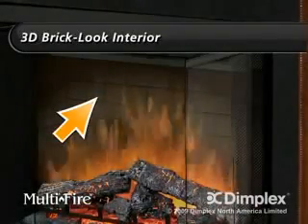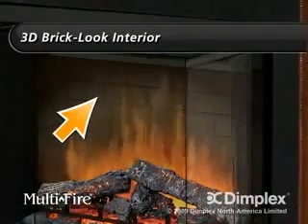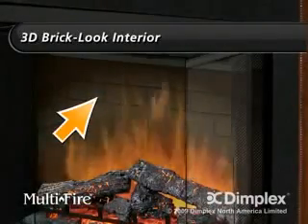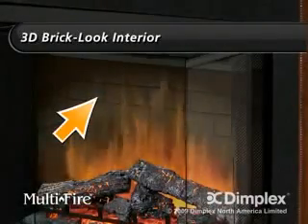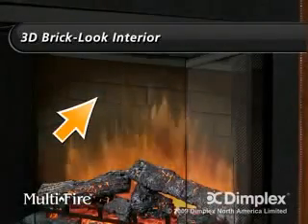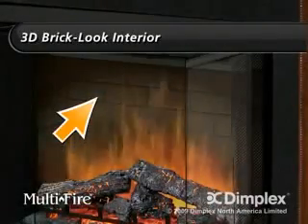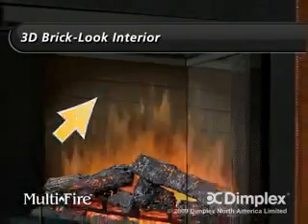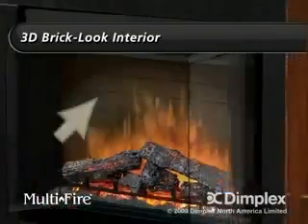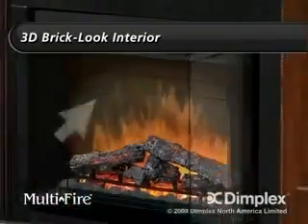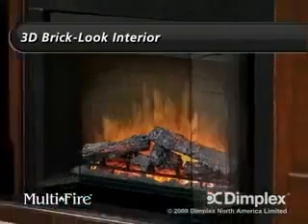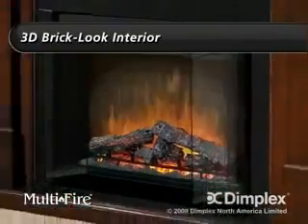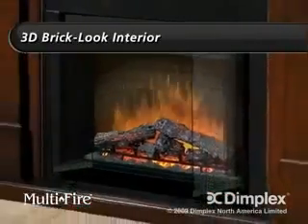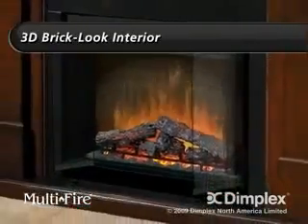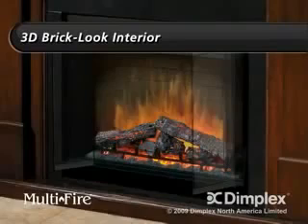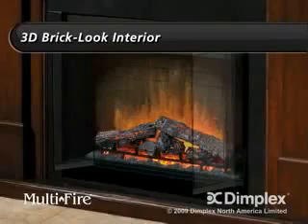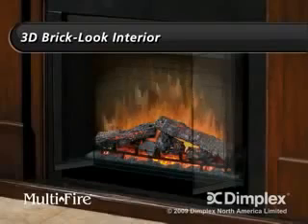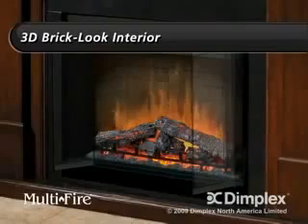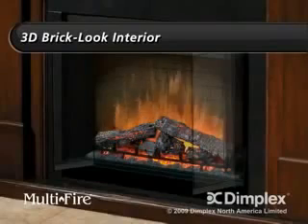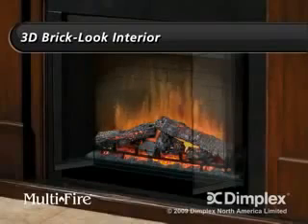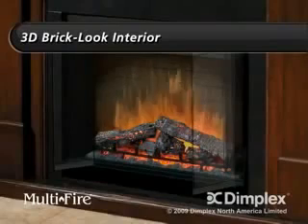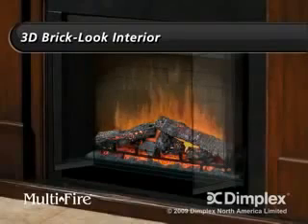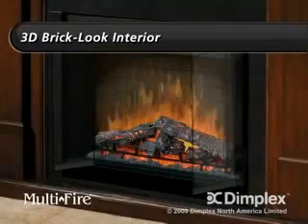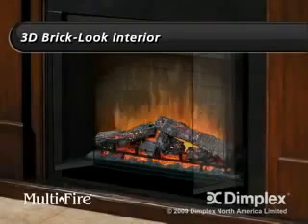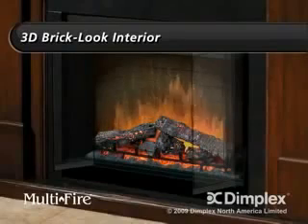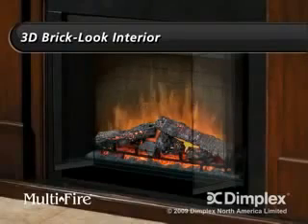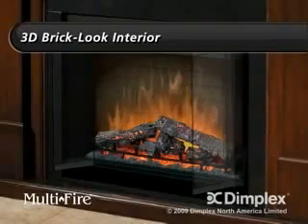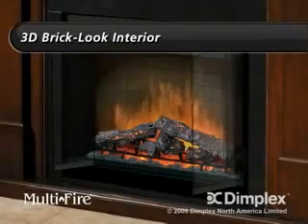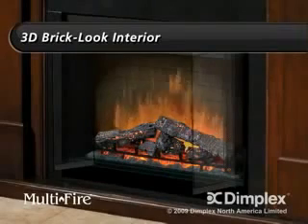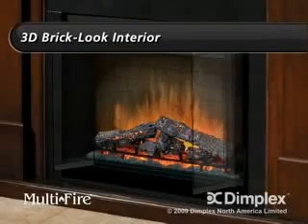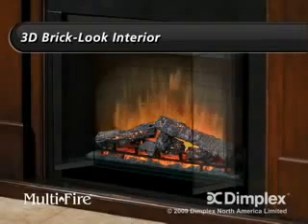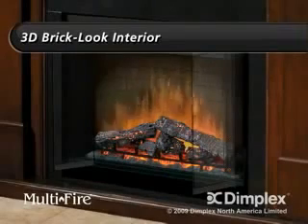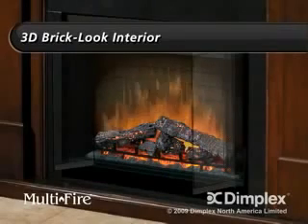Give the Dimplex fireplace its unparalleled realism, but there's still so much more to show you.